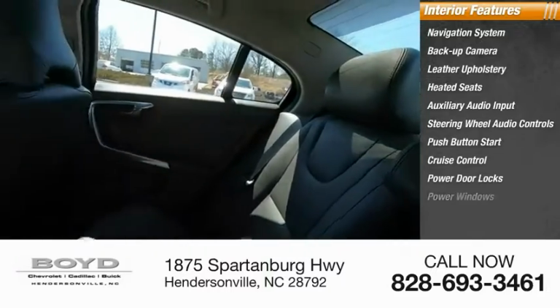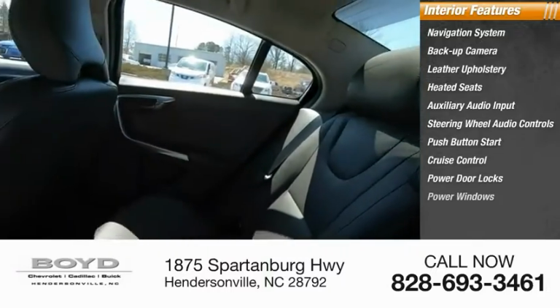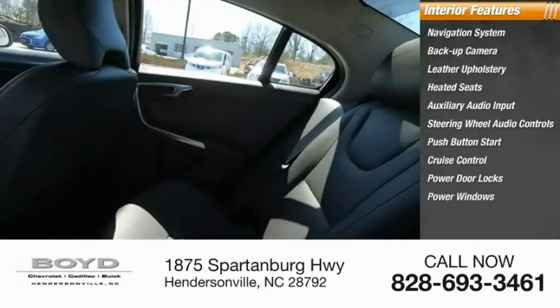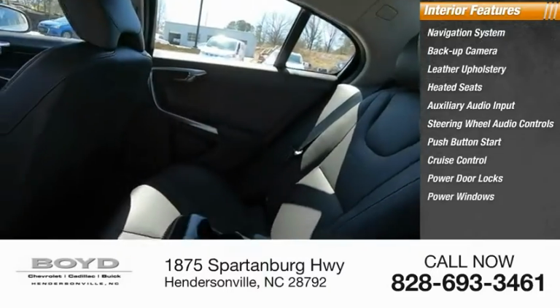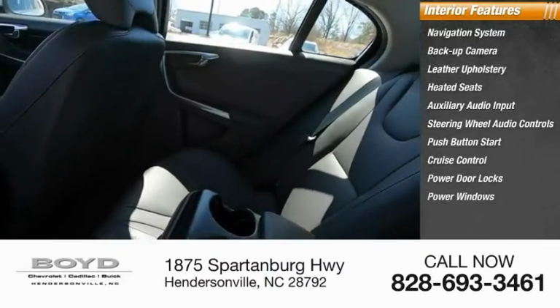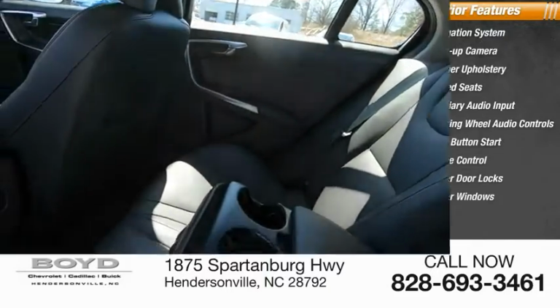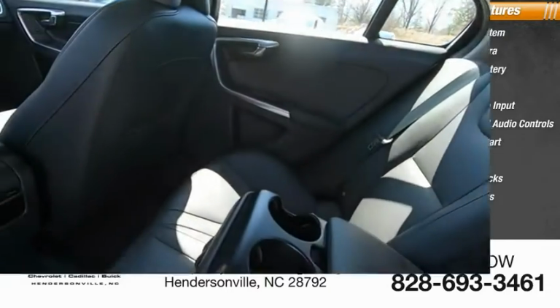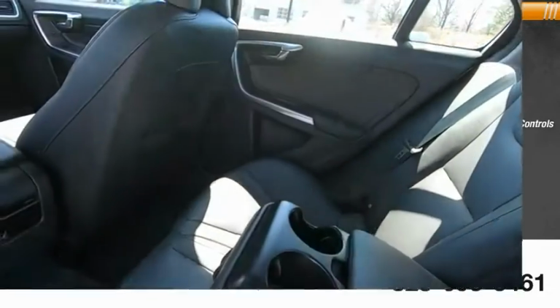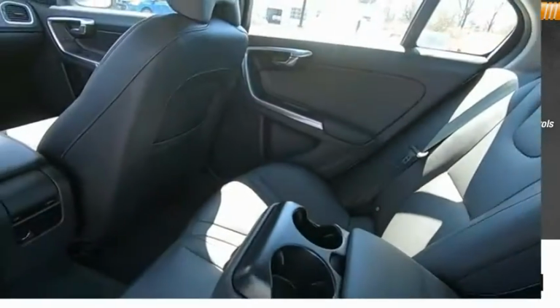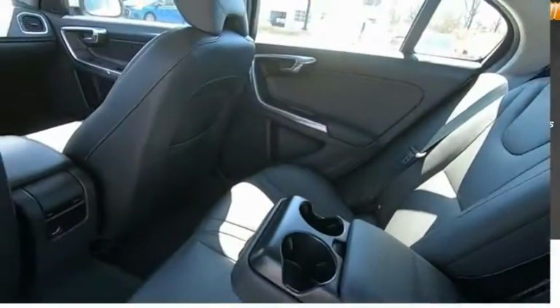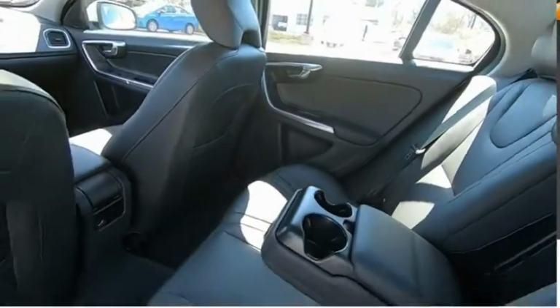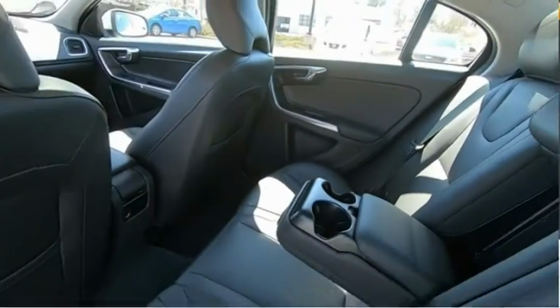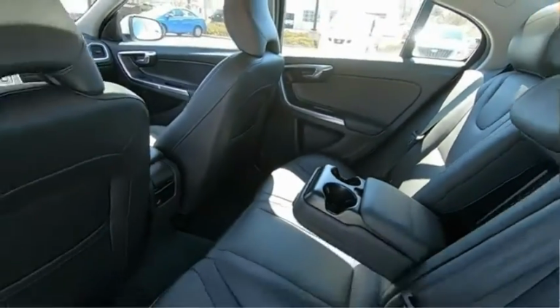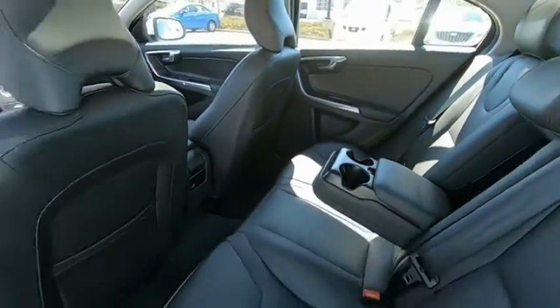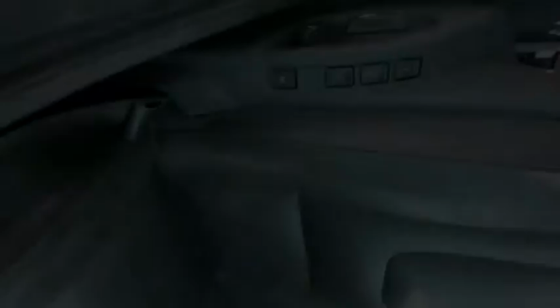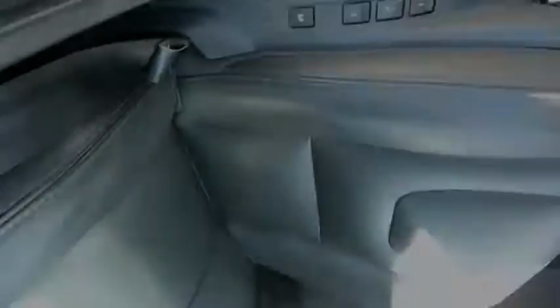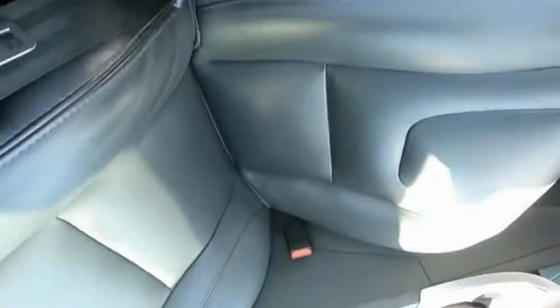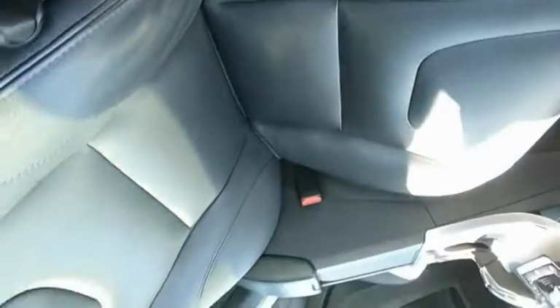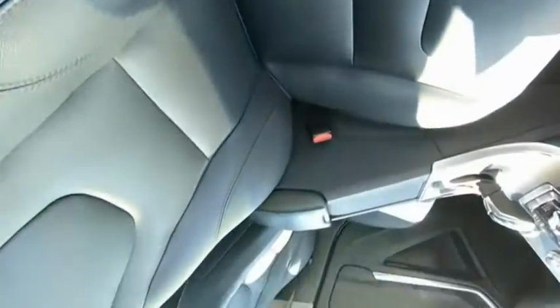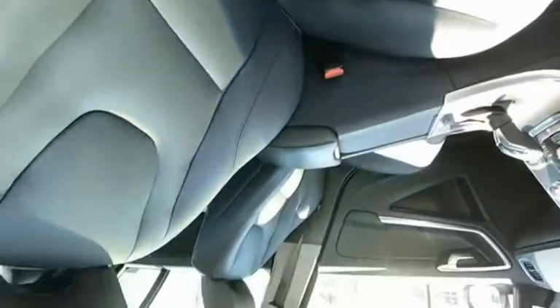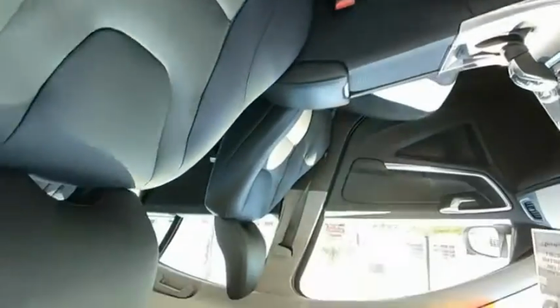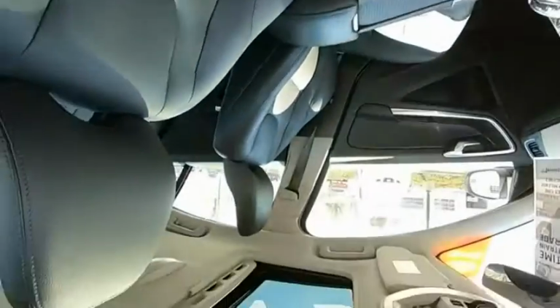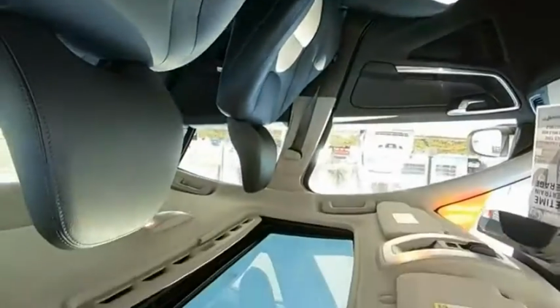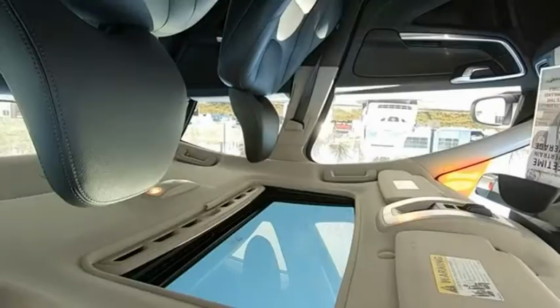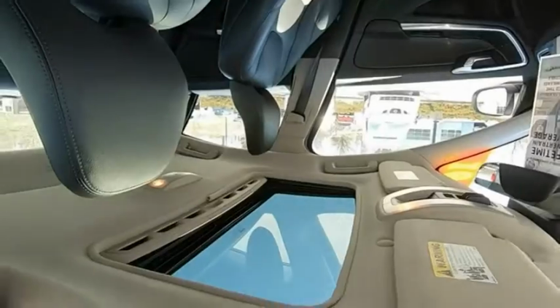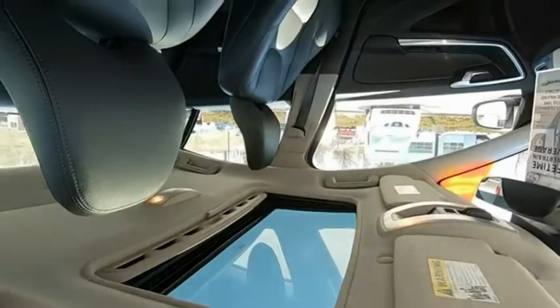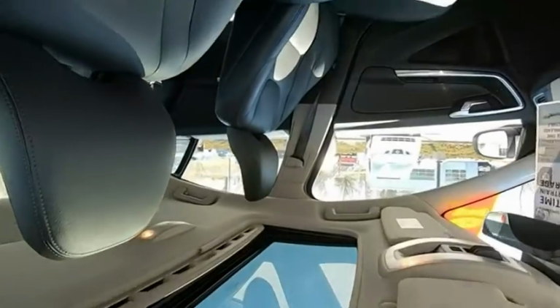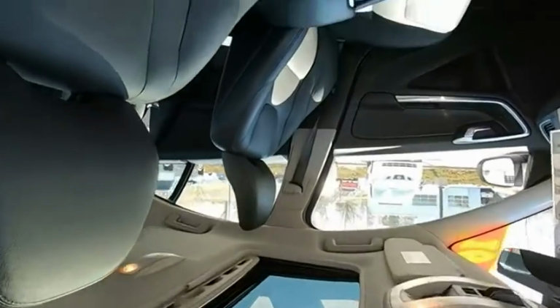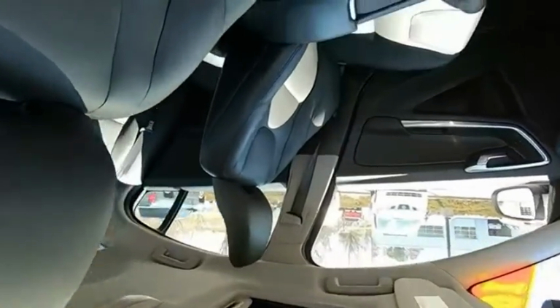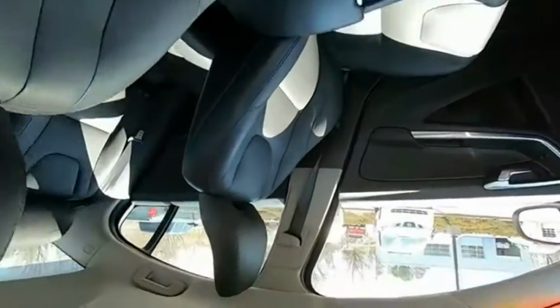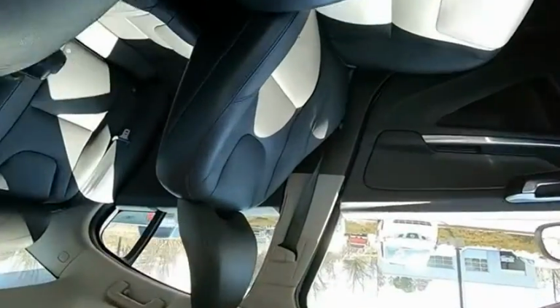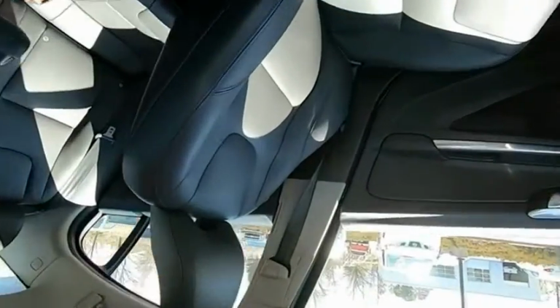Power windows. If you like it online, you'll love it in your driveway. Take it for a spin today.